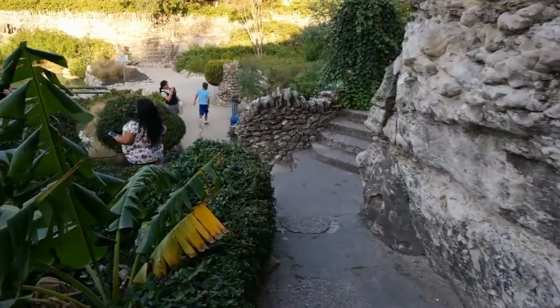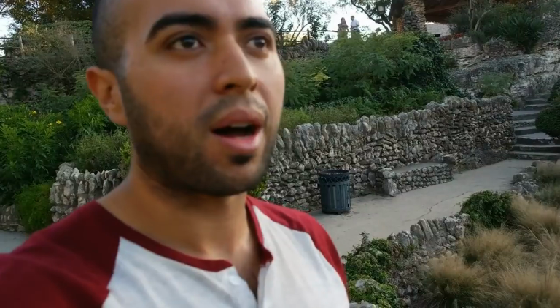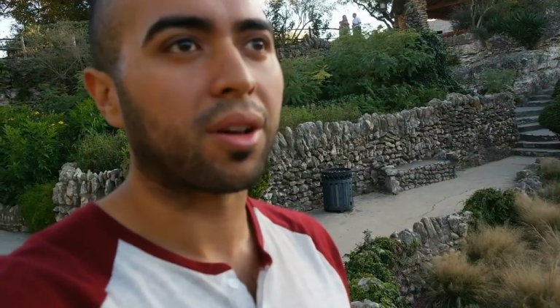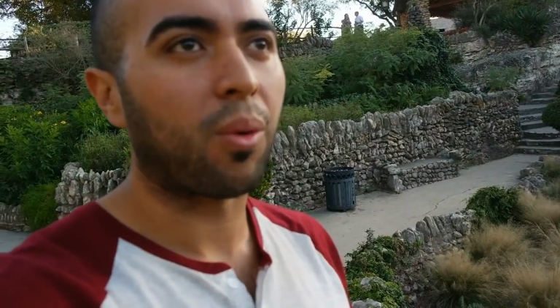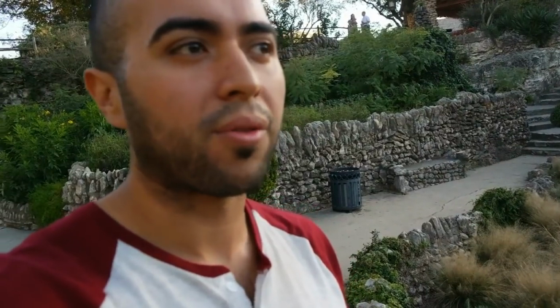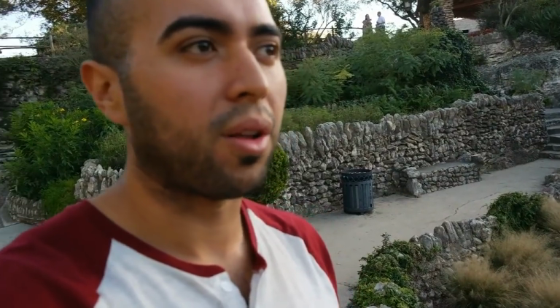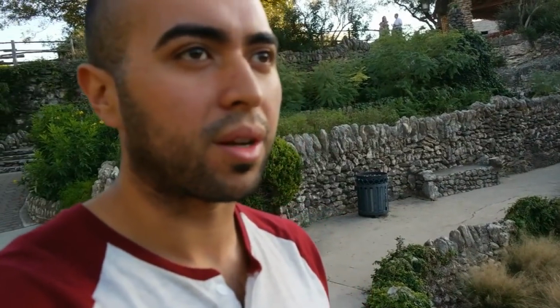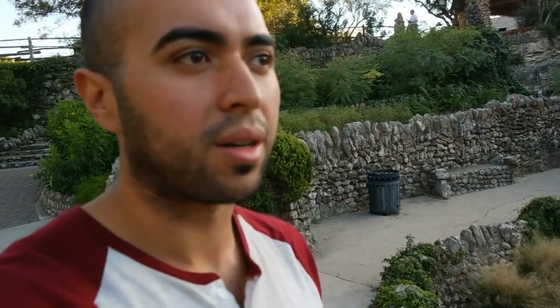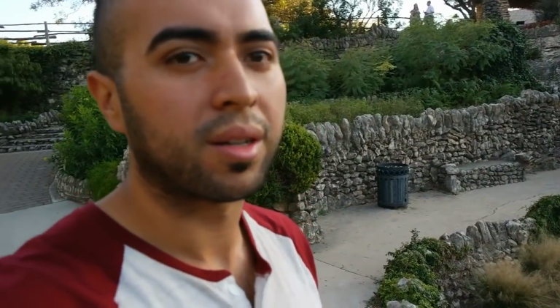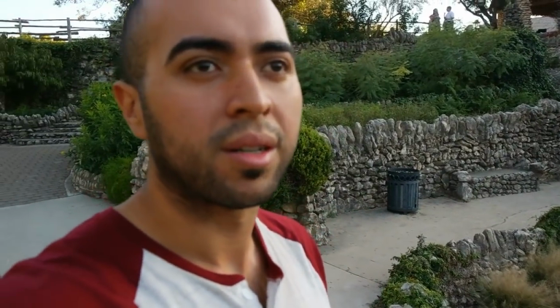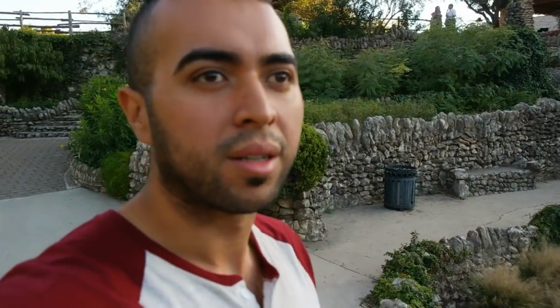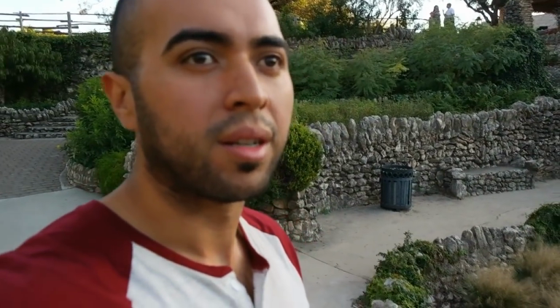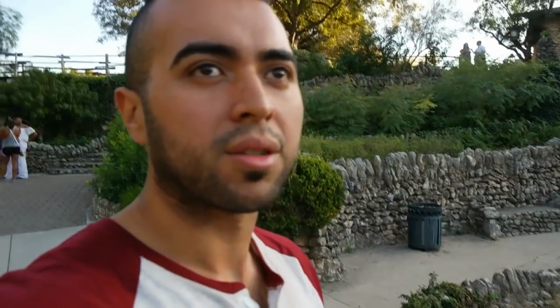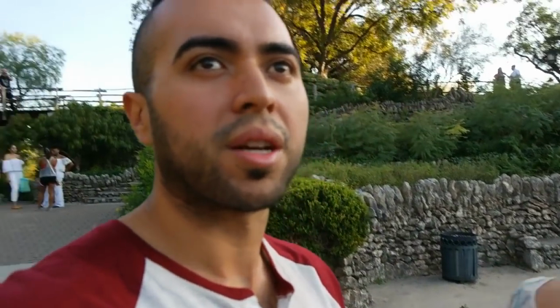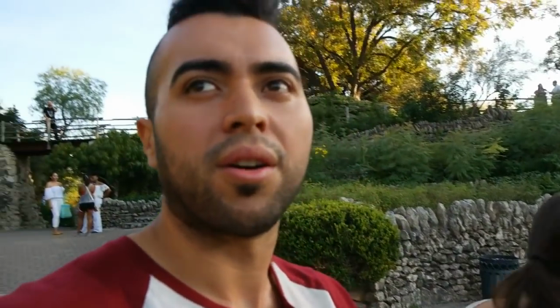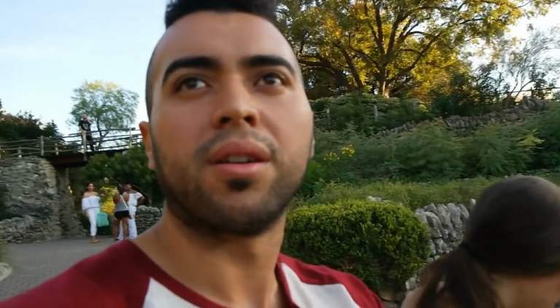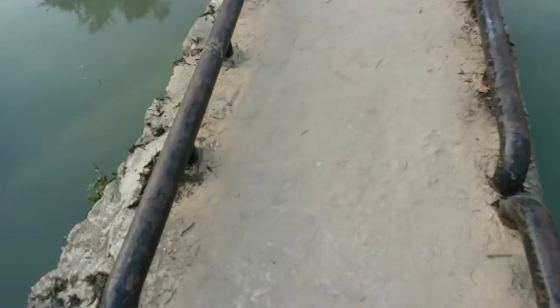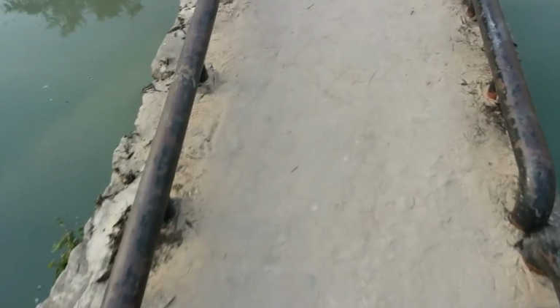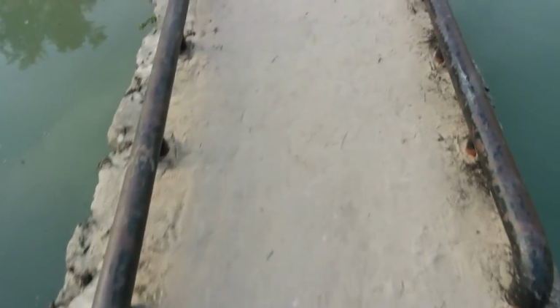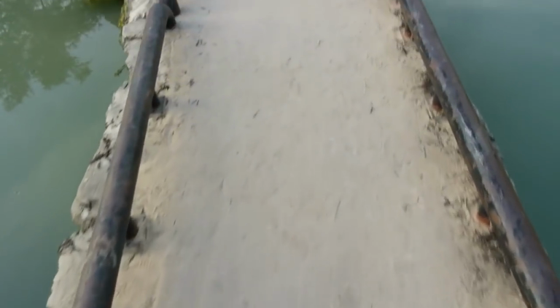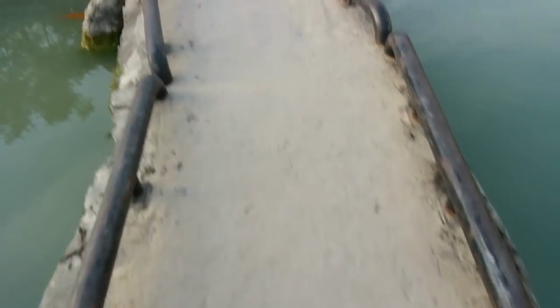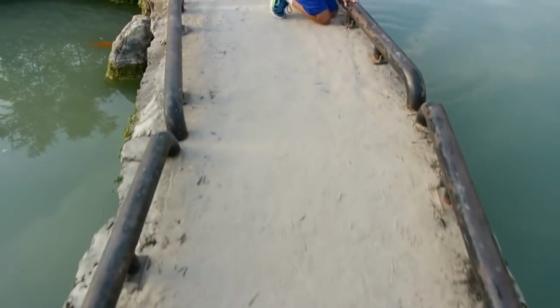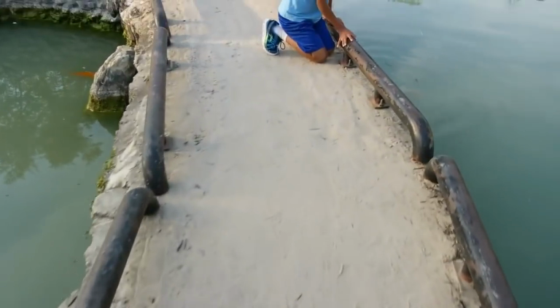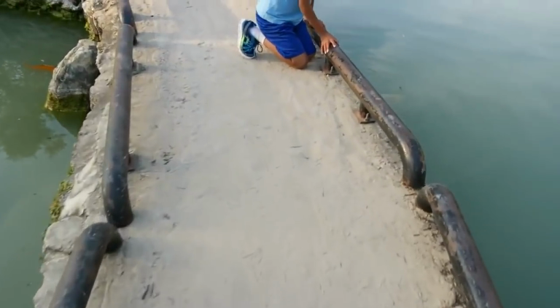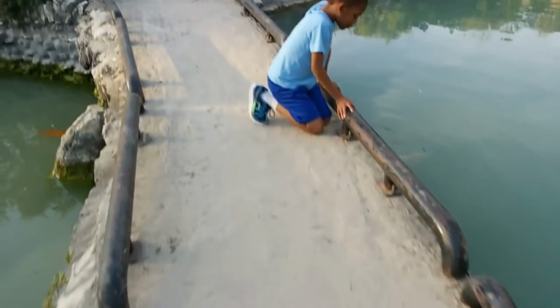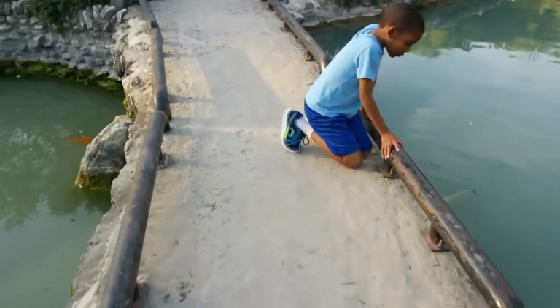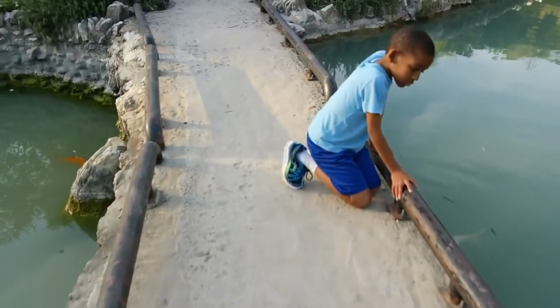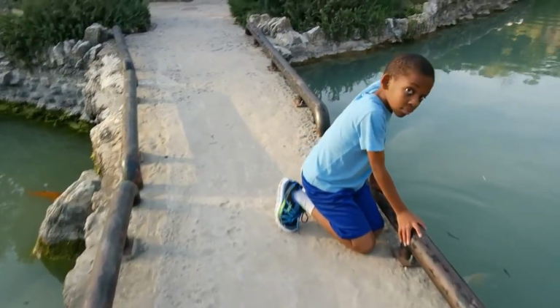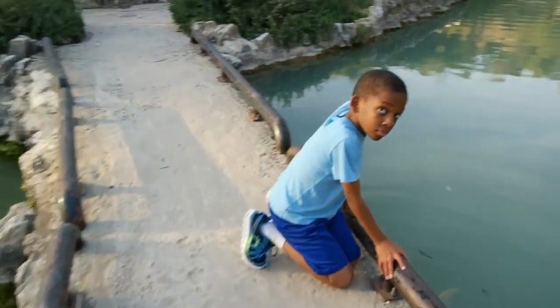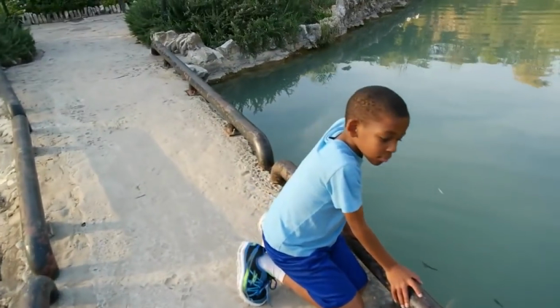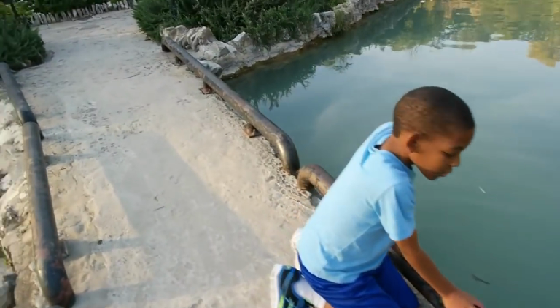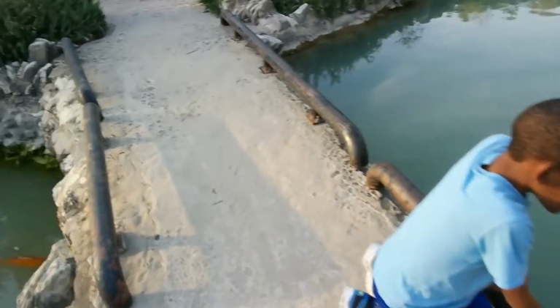Wow, look at that waterfall over there. Let's go check it out. Oh, fish!